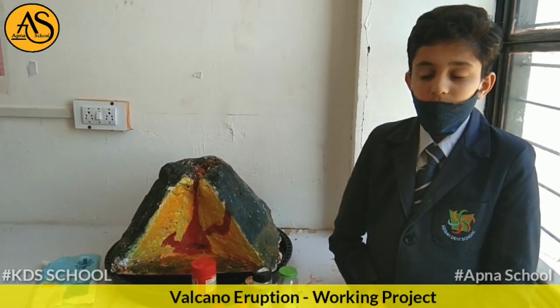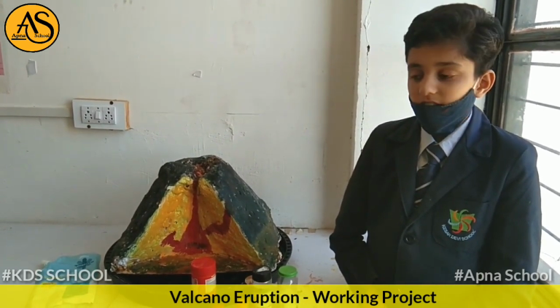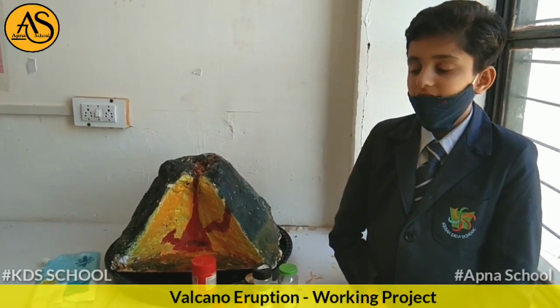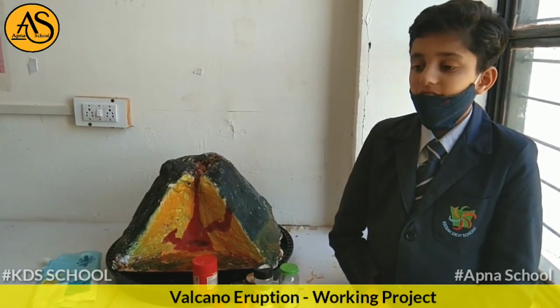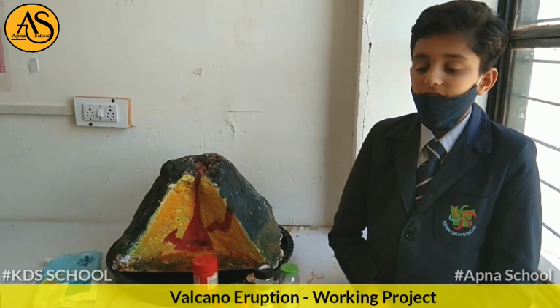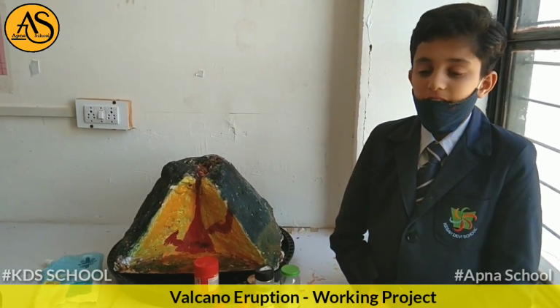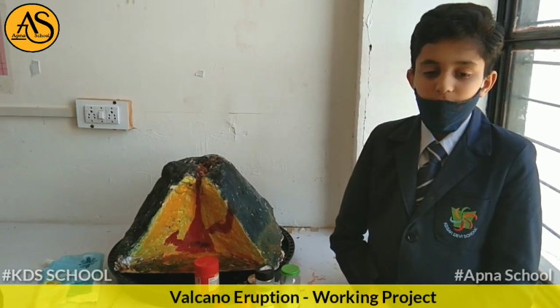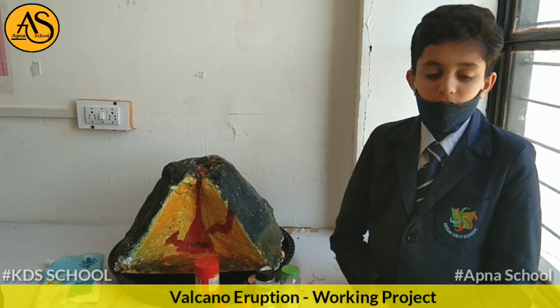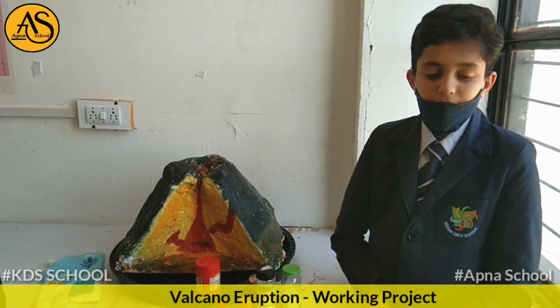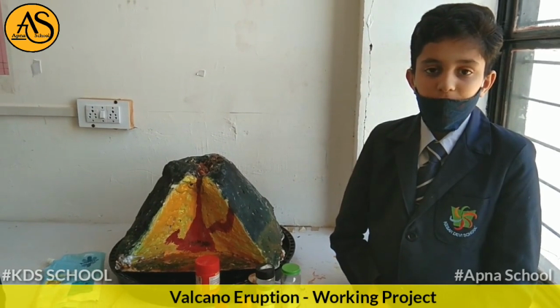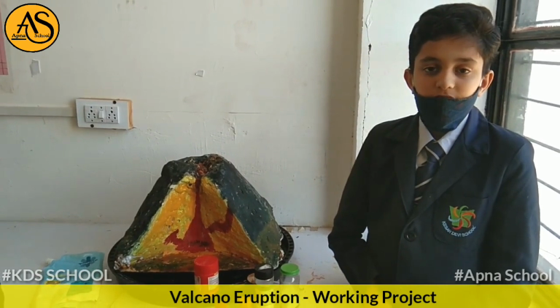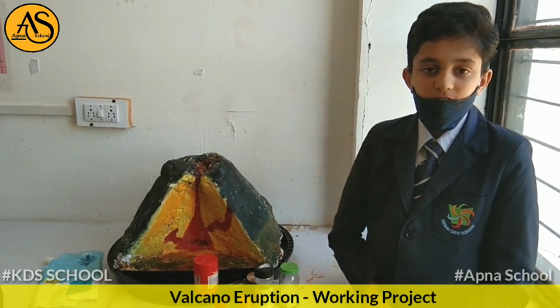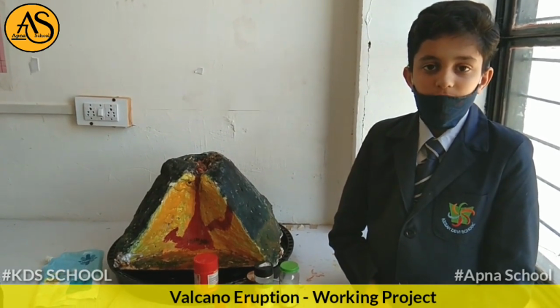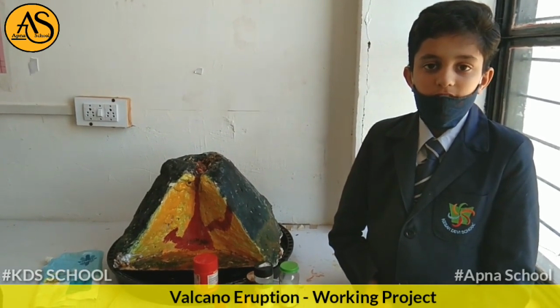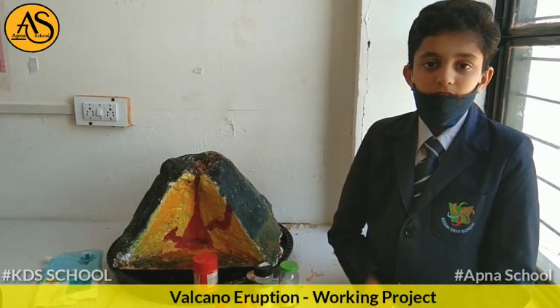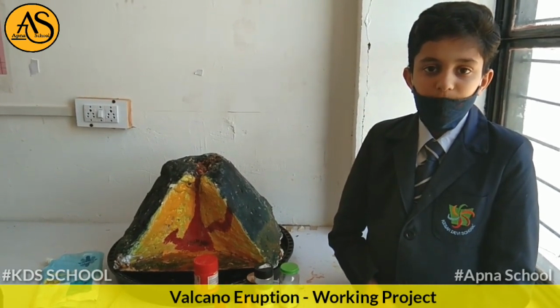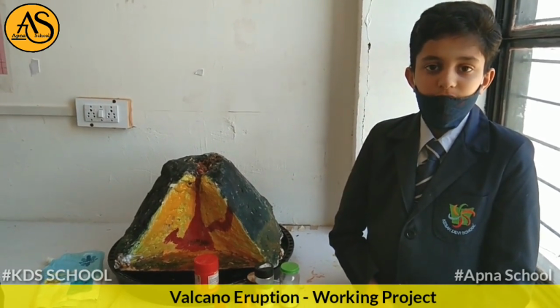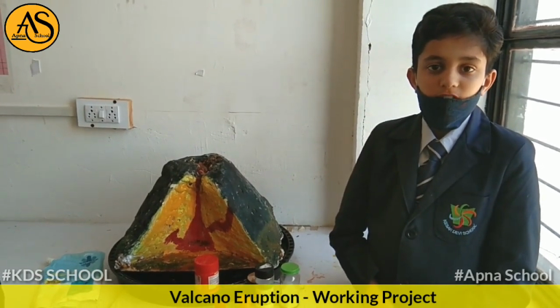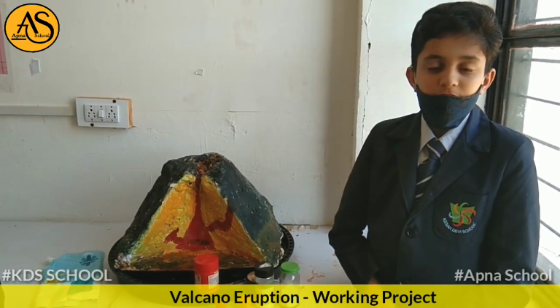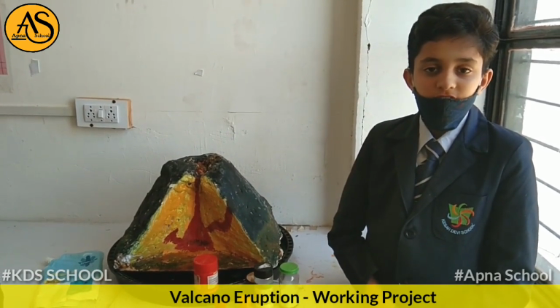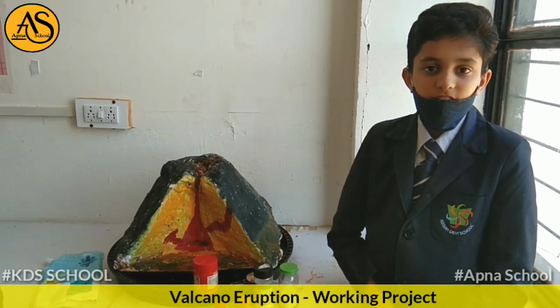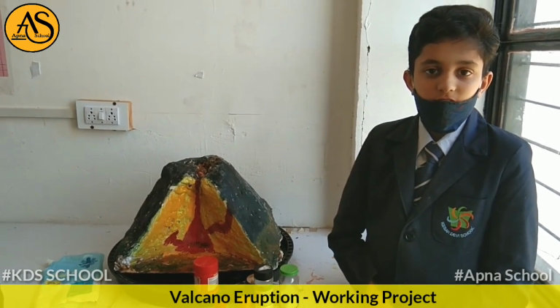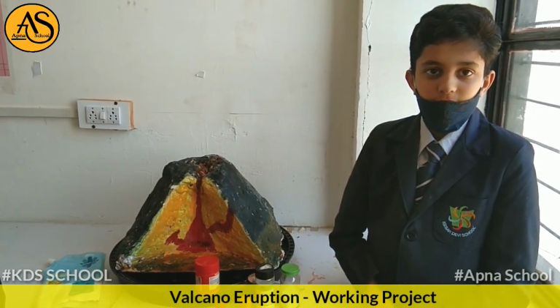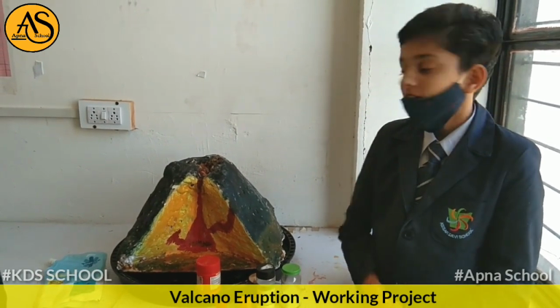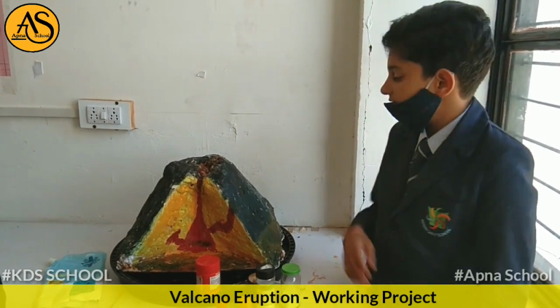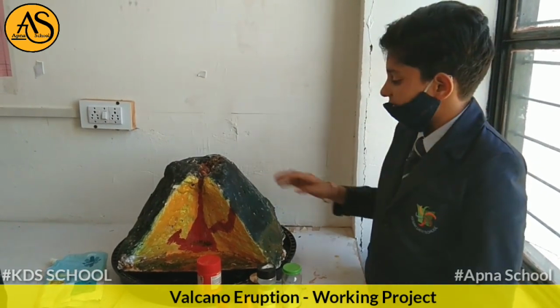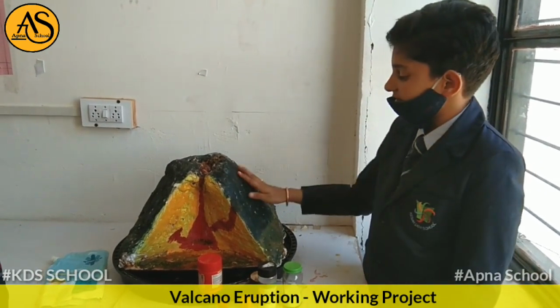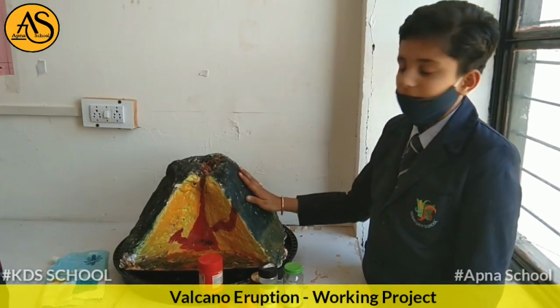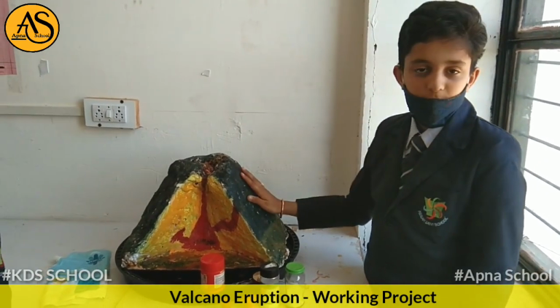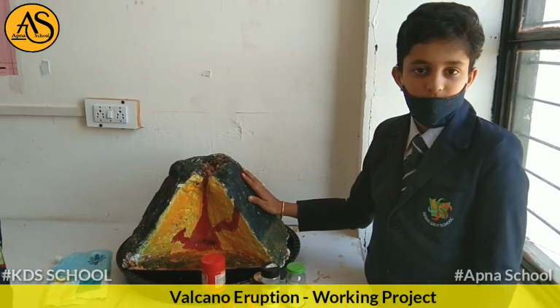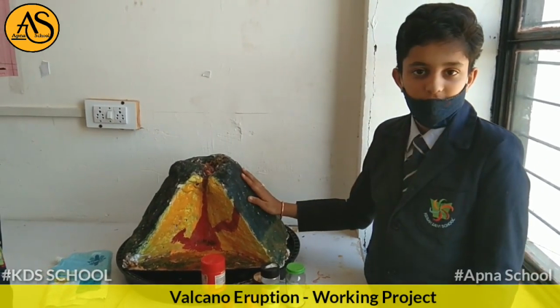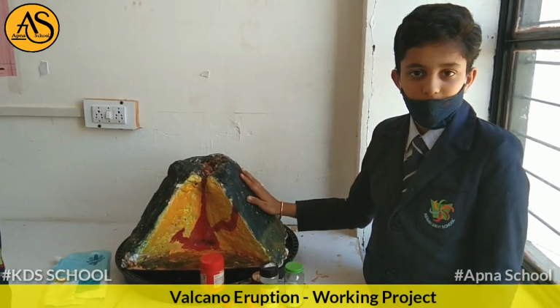And there are three types of volcanoes: cinder cone volcano, composite volcano, and shield volcano. This is a composite volcano.